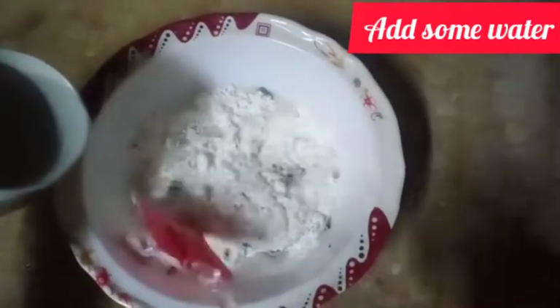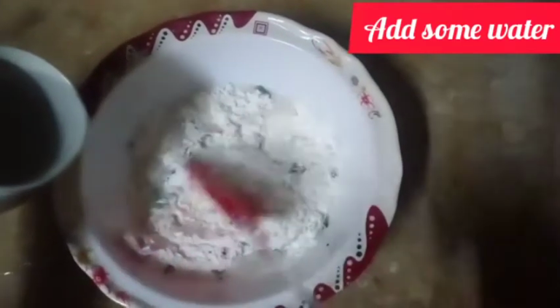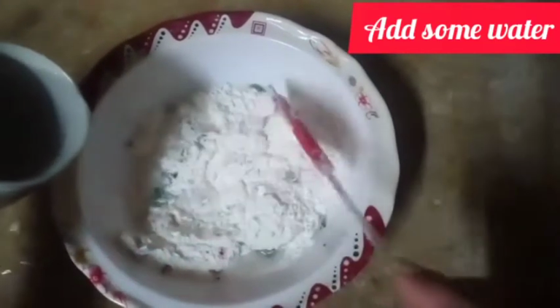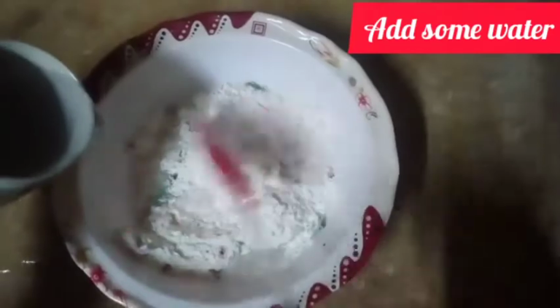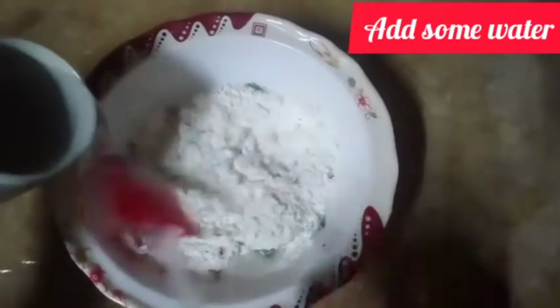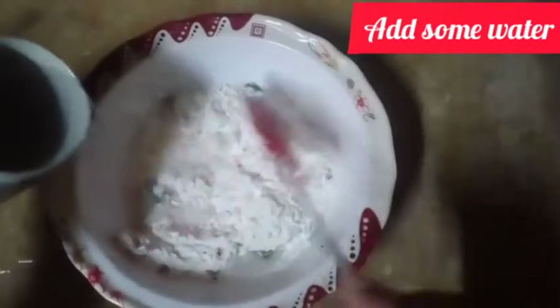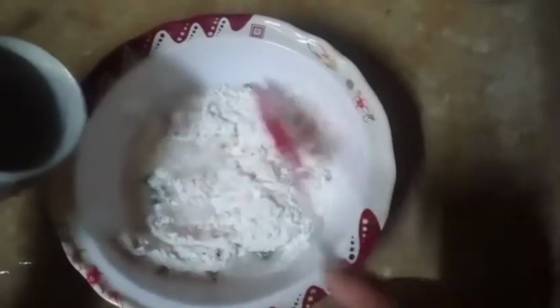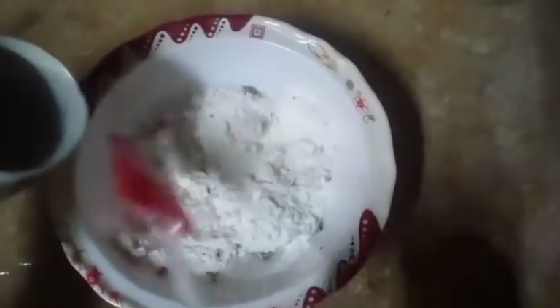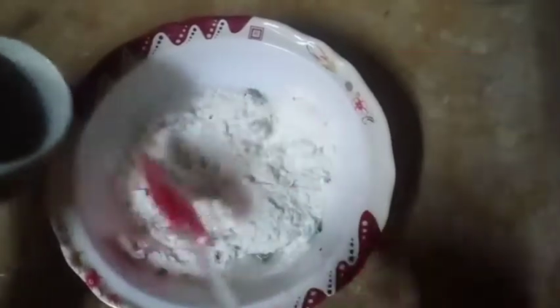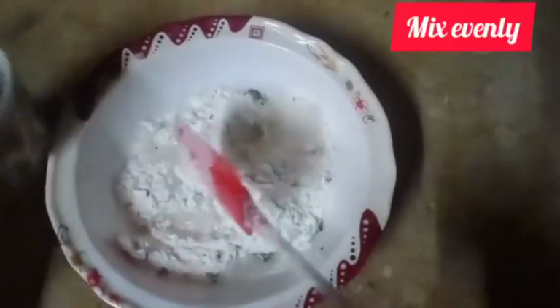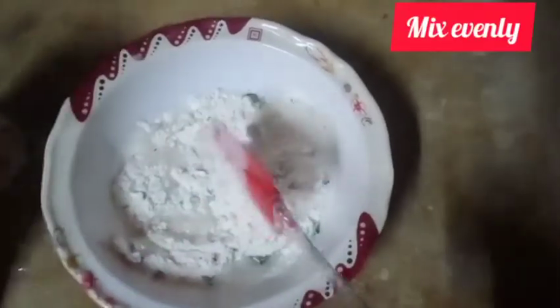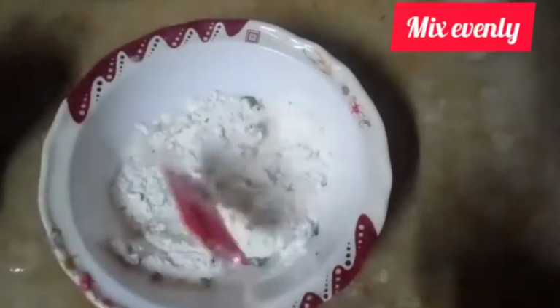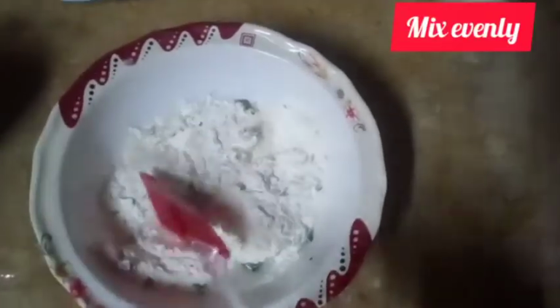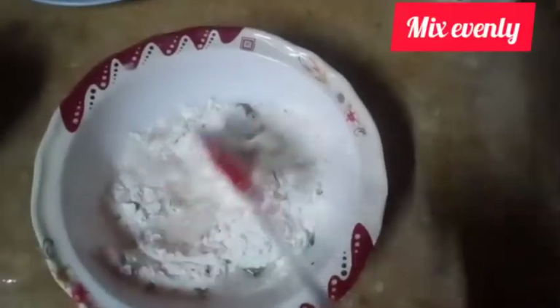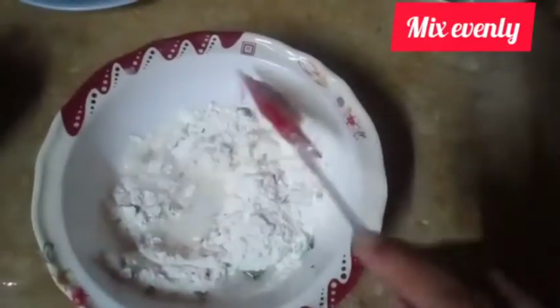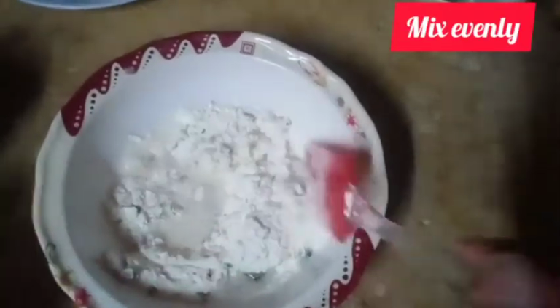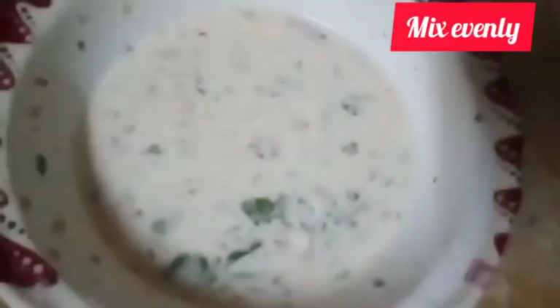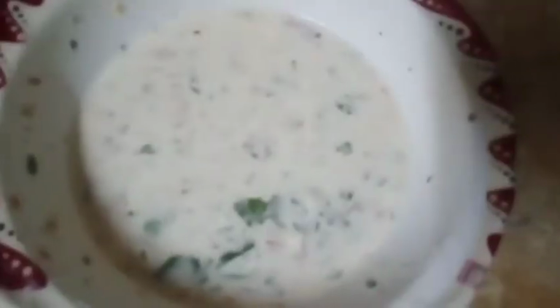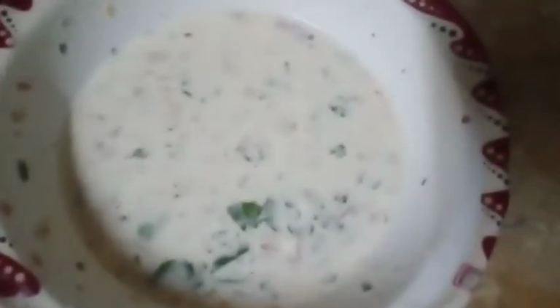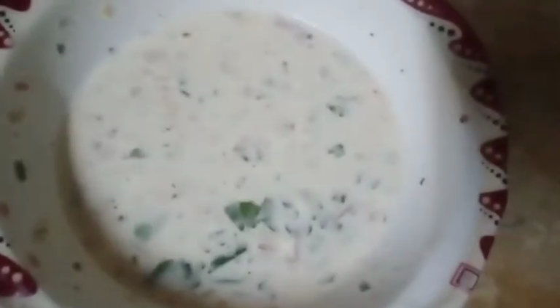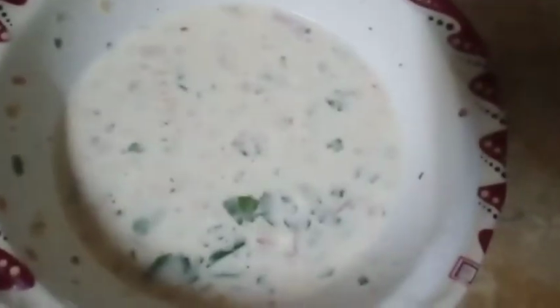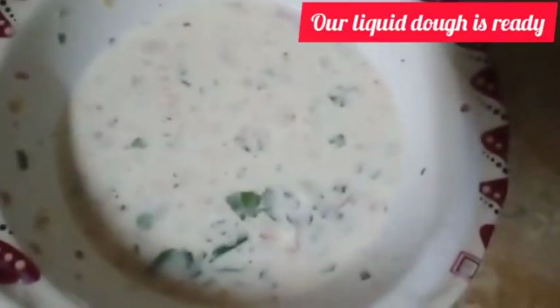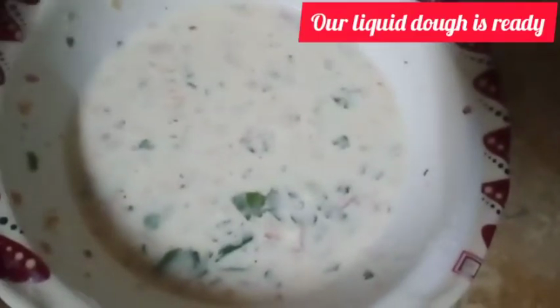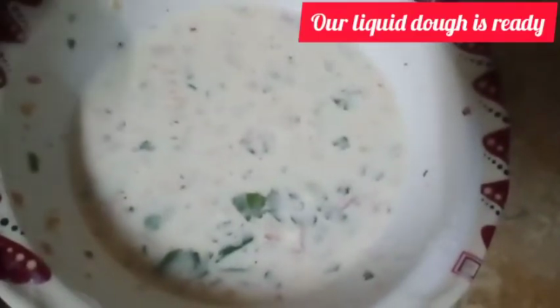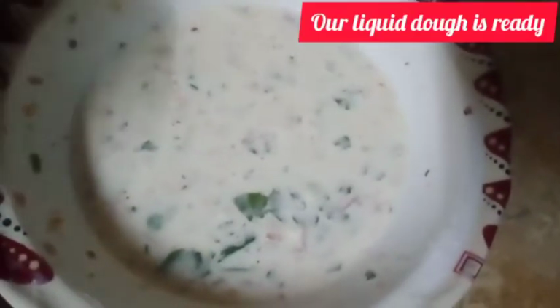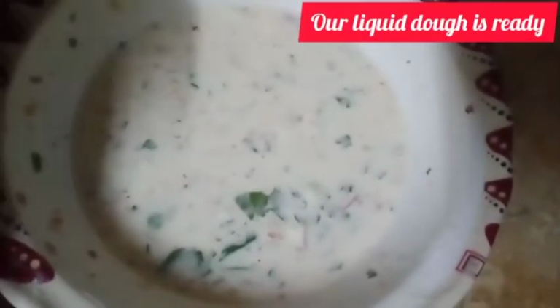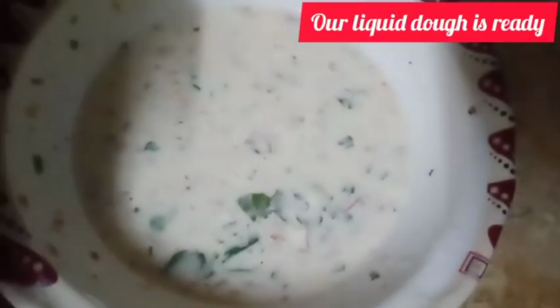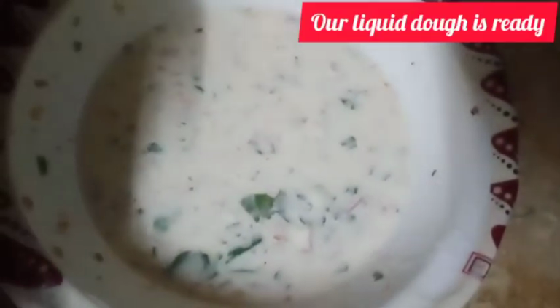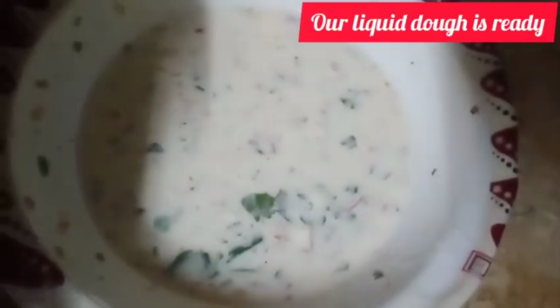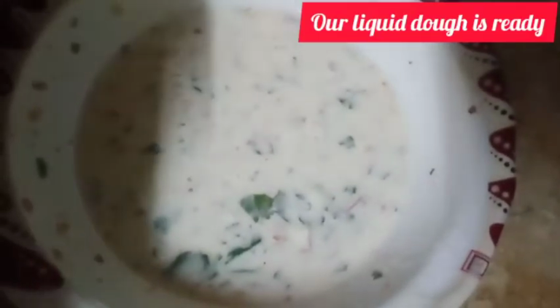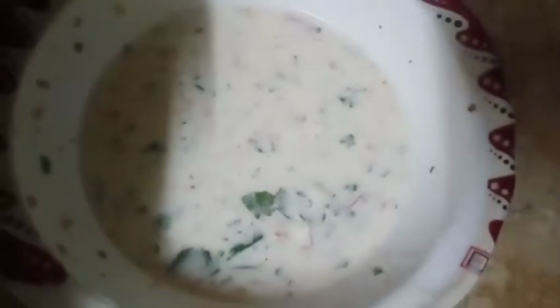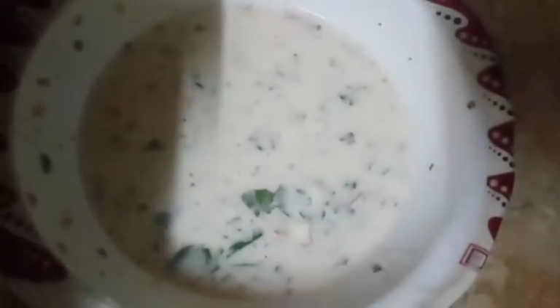We will mix it a little bit. Now we have added the cooking oil.